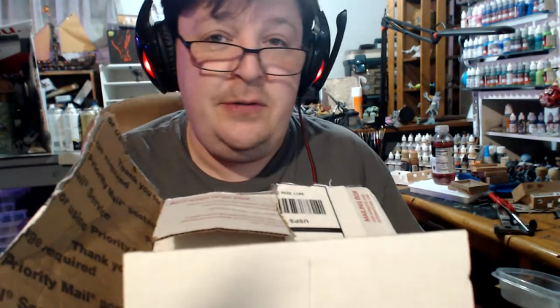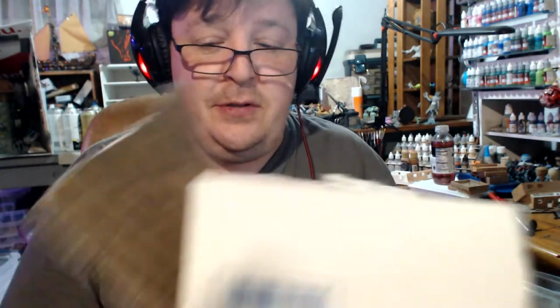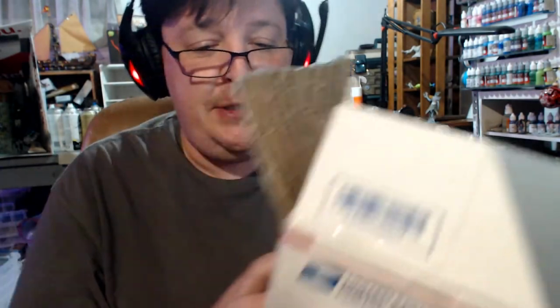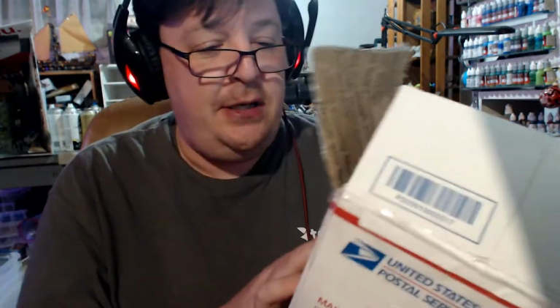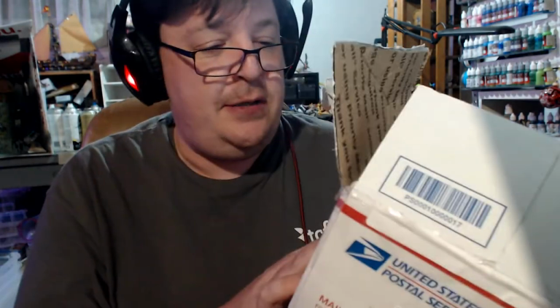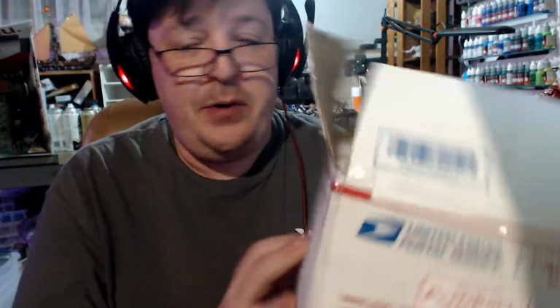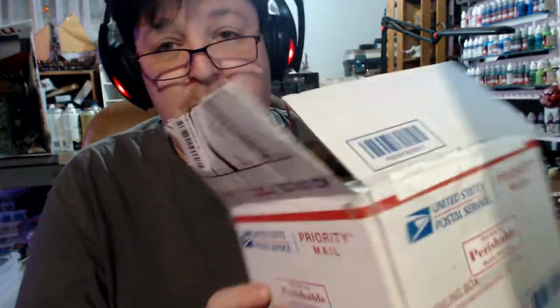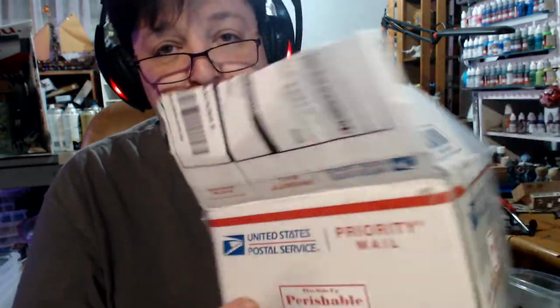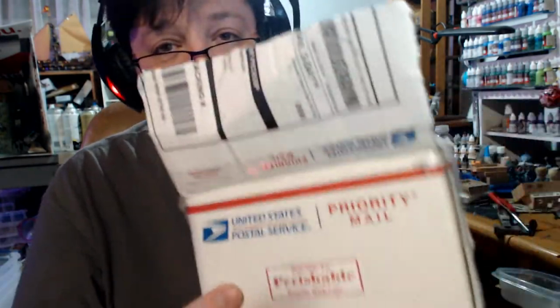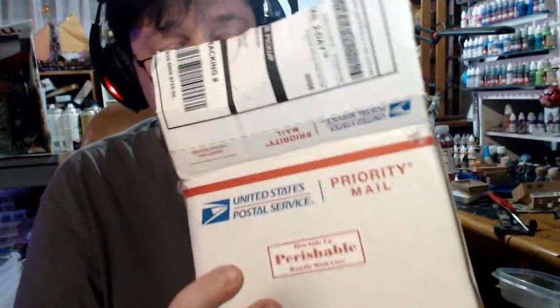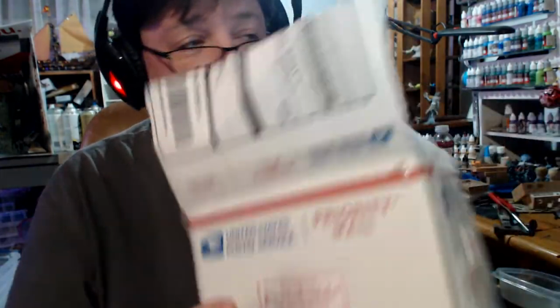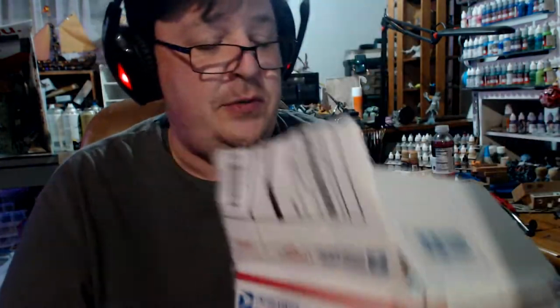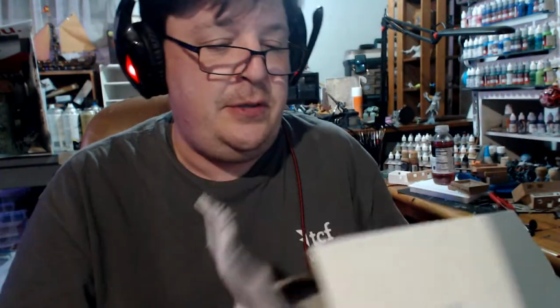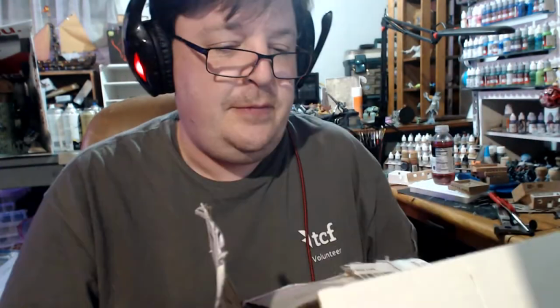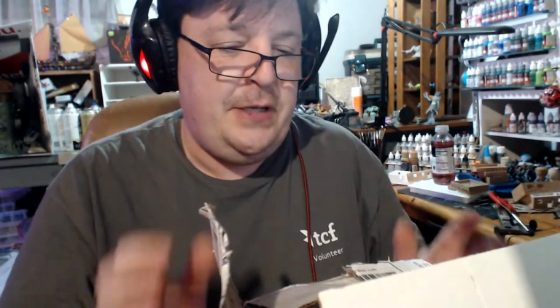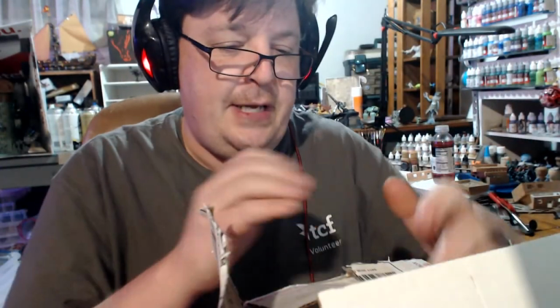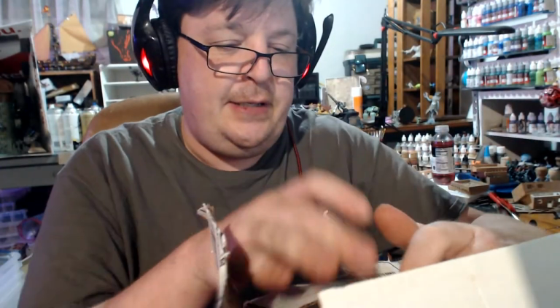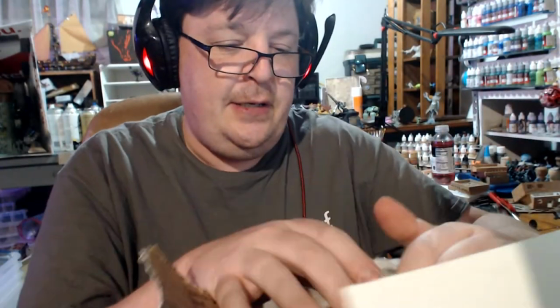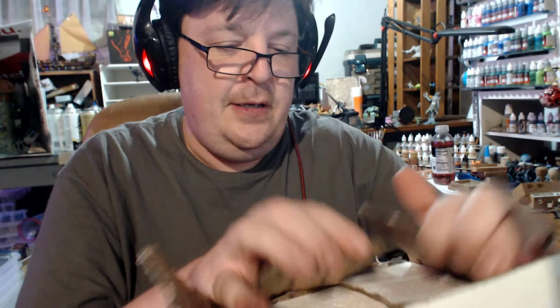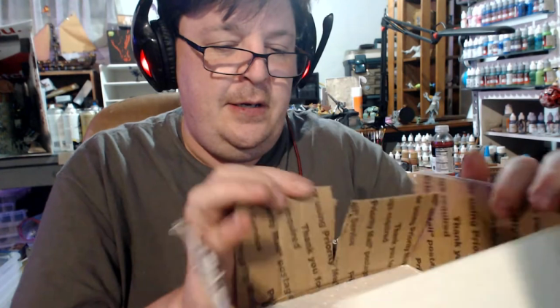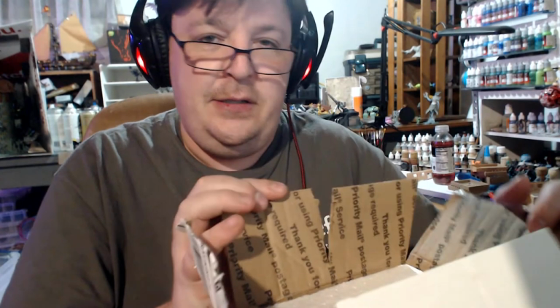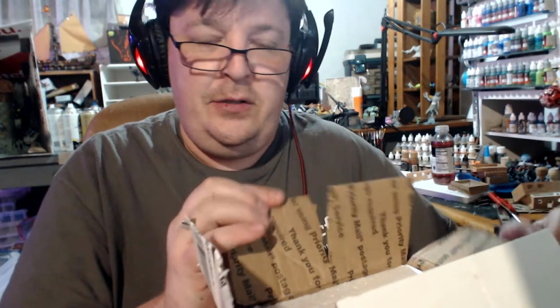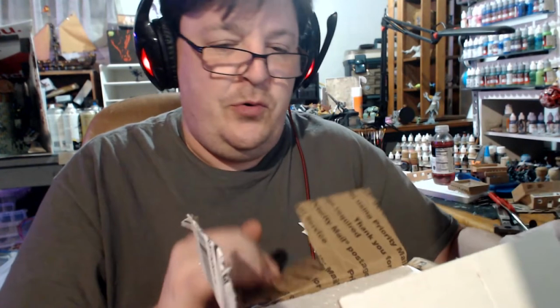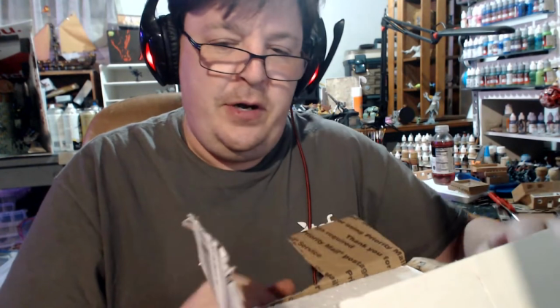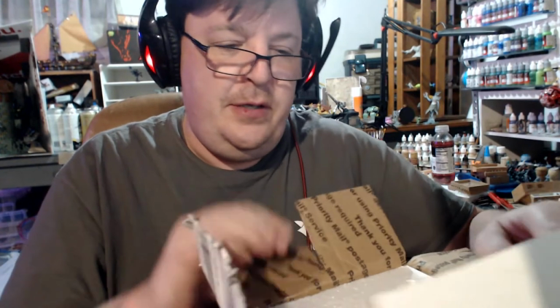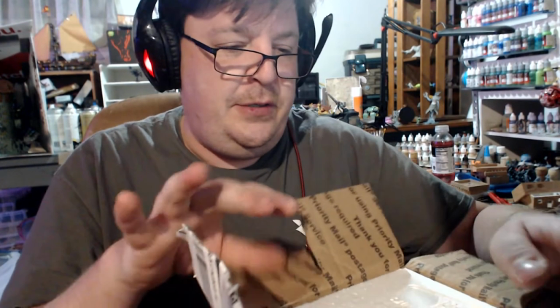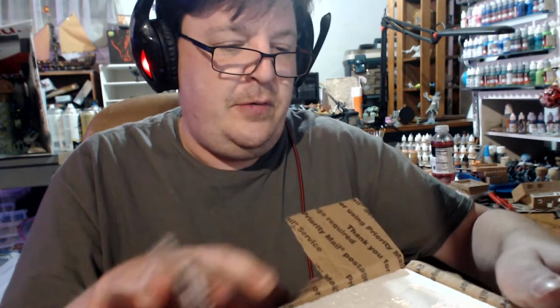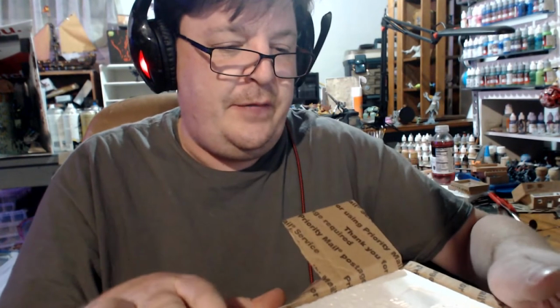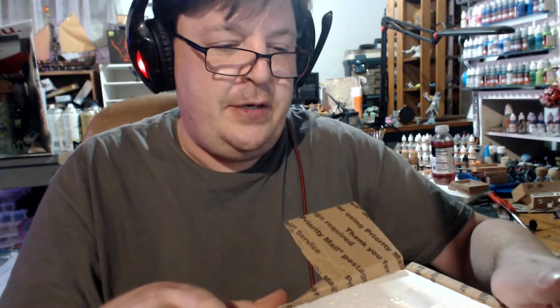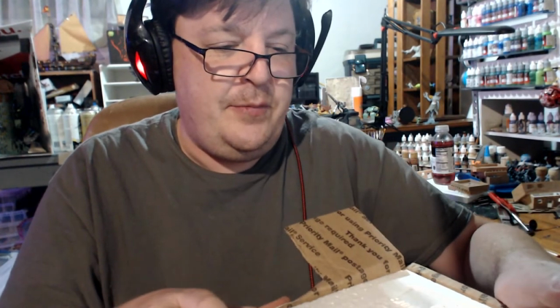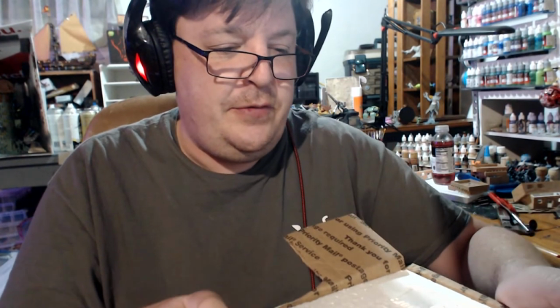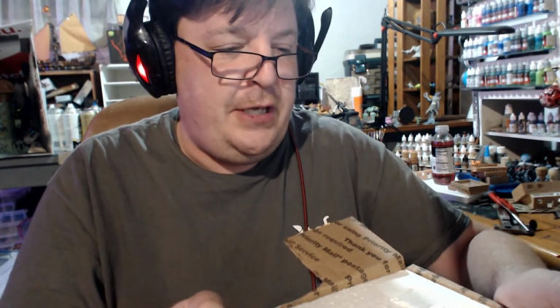You can see it's priority mail, US Postal — fantastic. It's a little torn so we'll have a hard time reusing it.